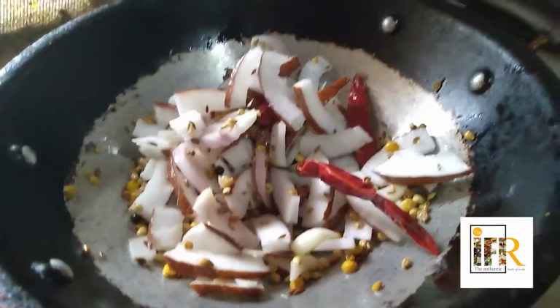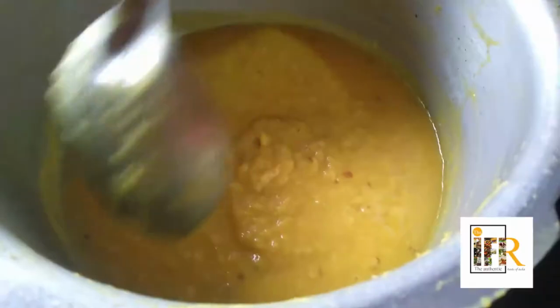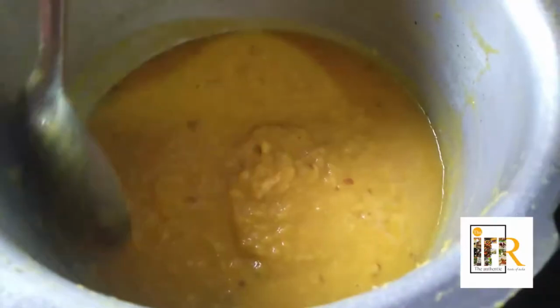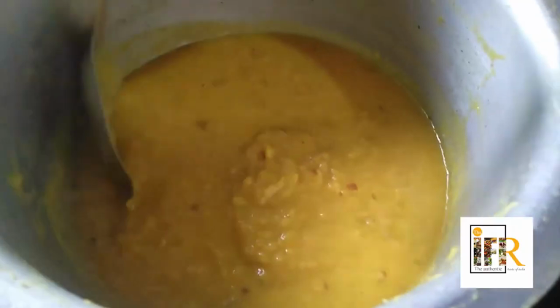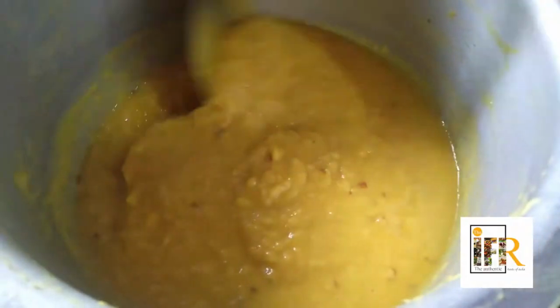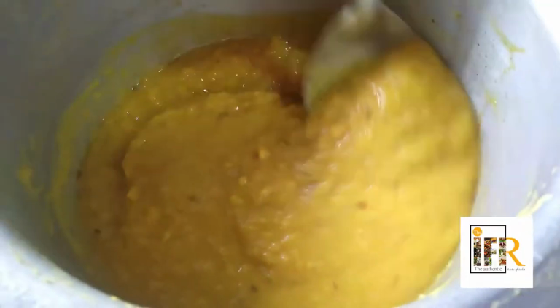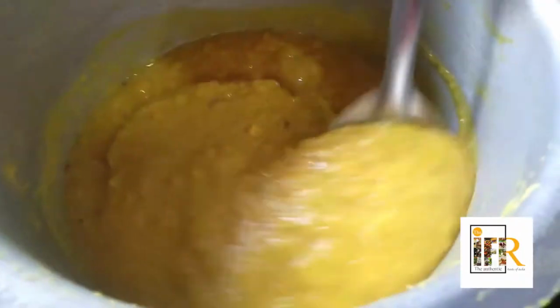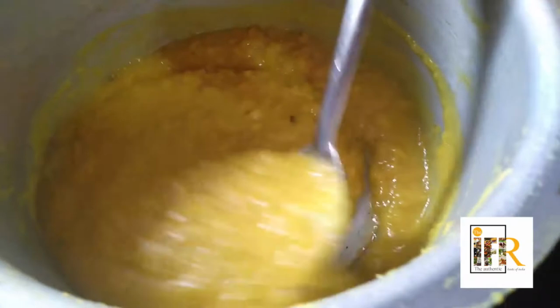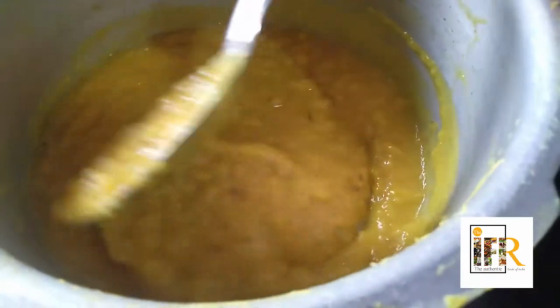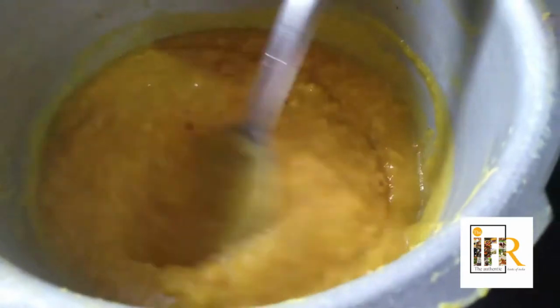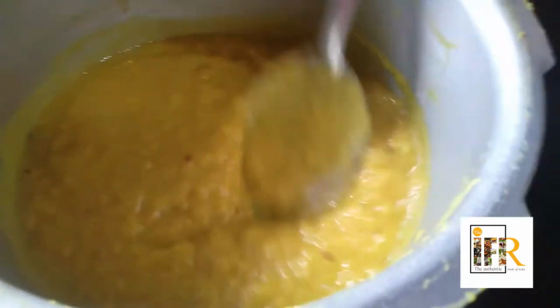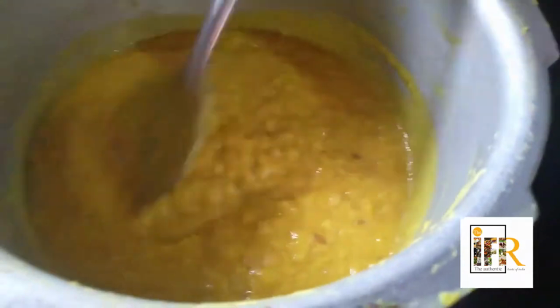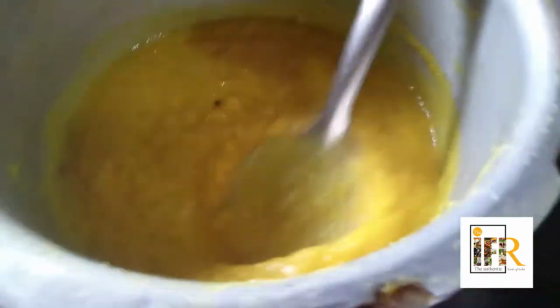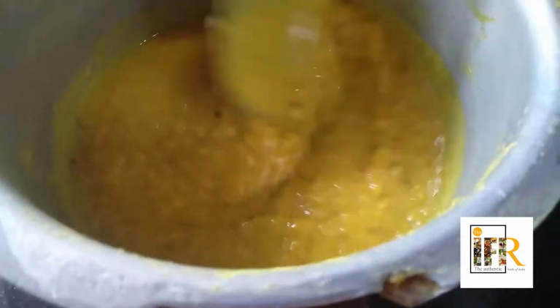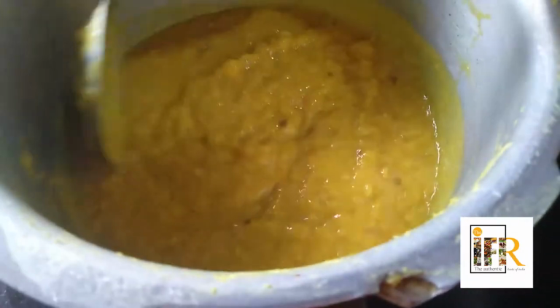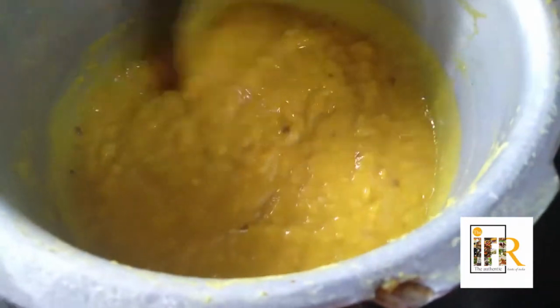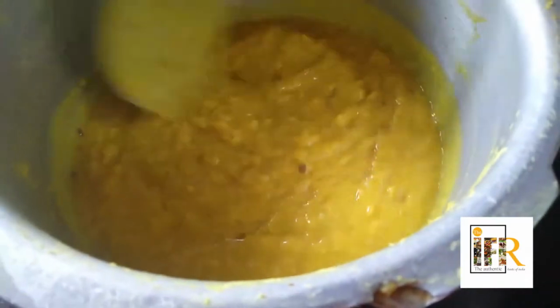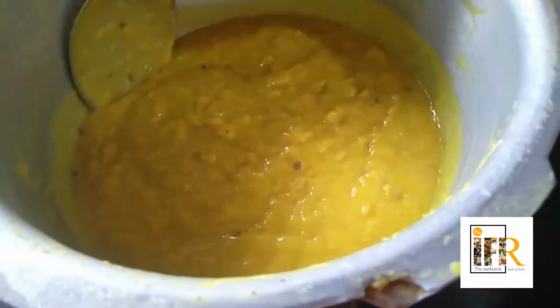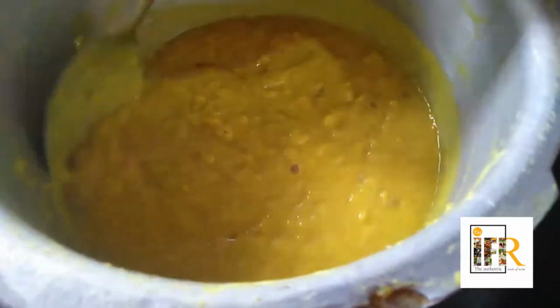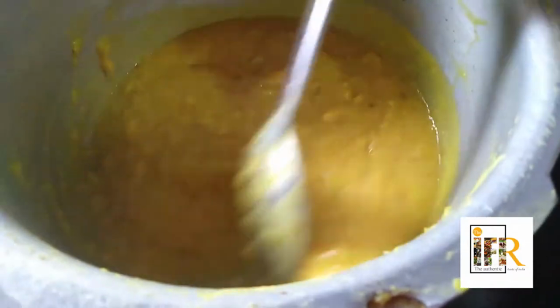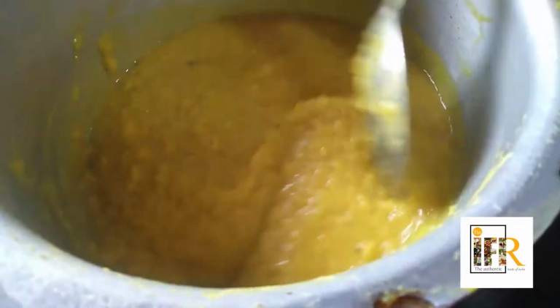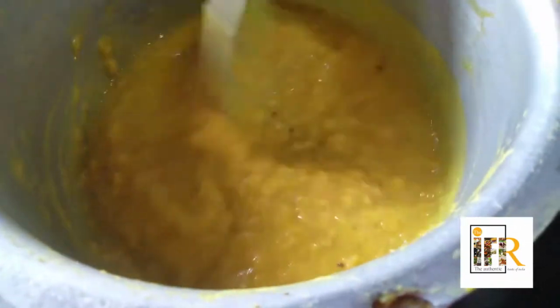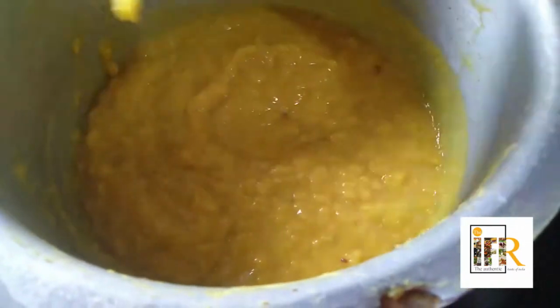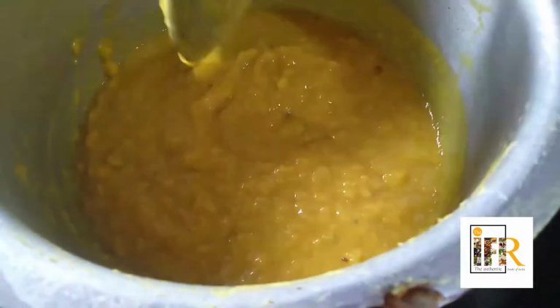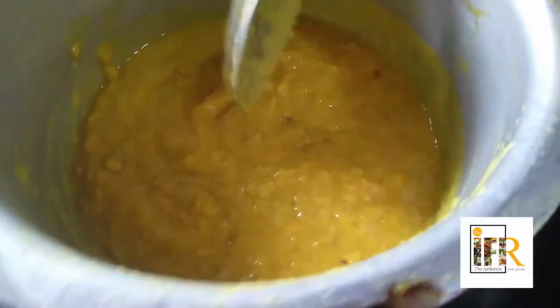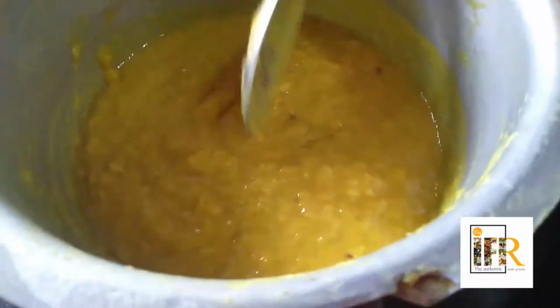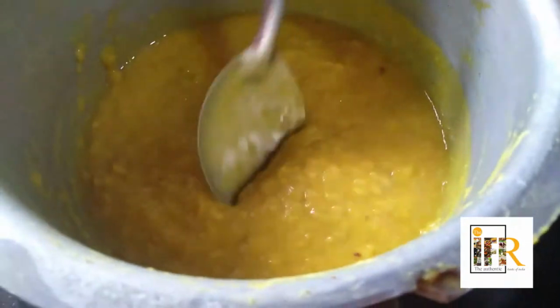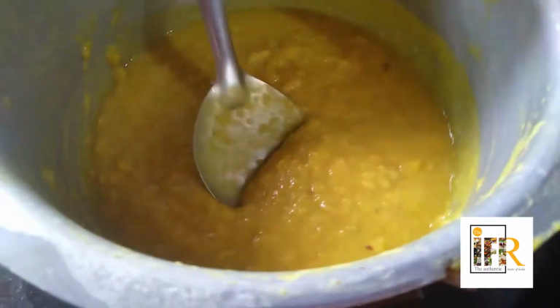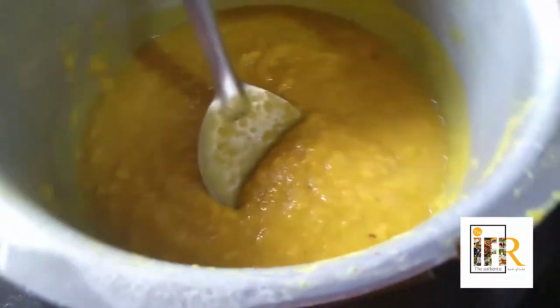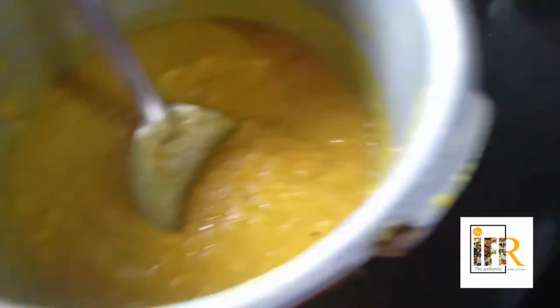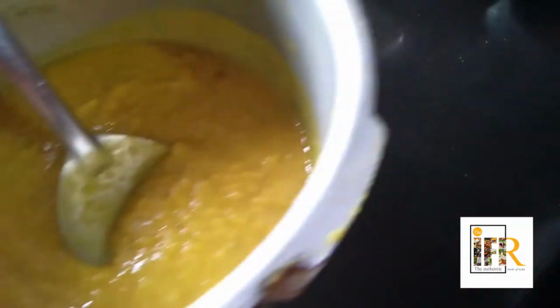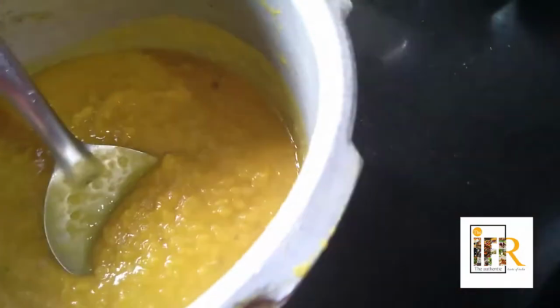Allow it to cool for a while and grind it into a smooth paste. The dal is cooked well, you can see. Now let us proceed further.